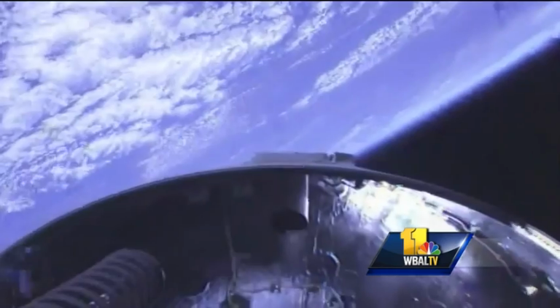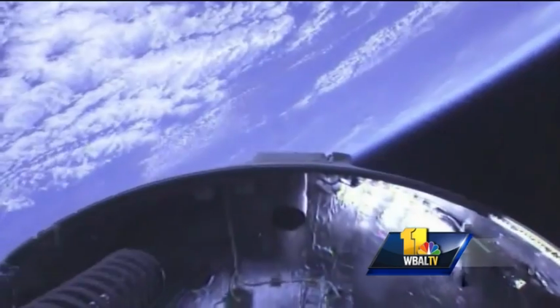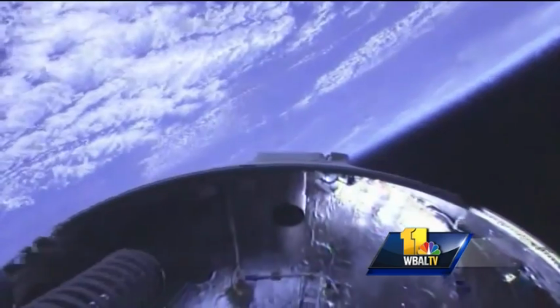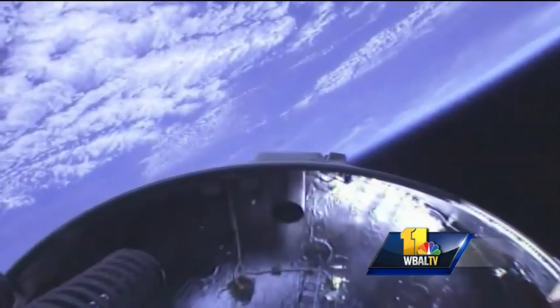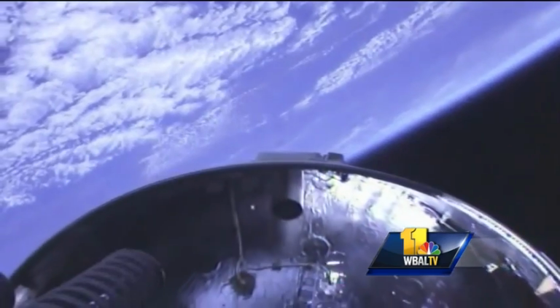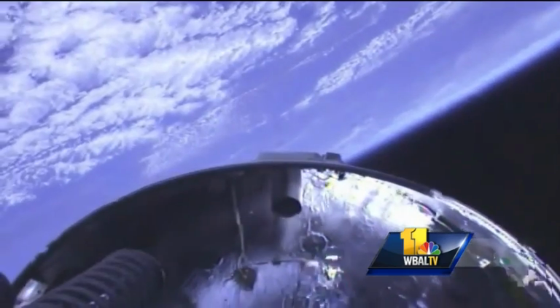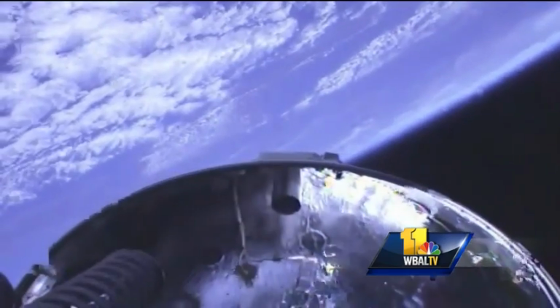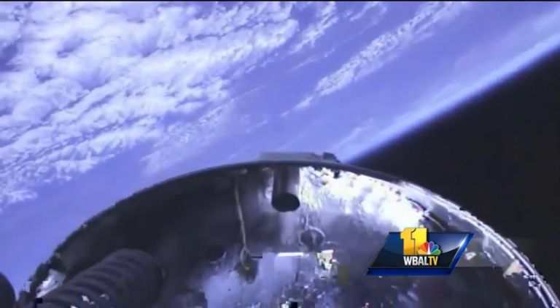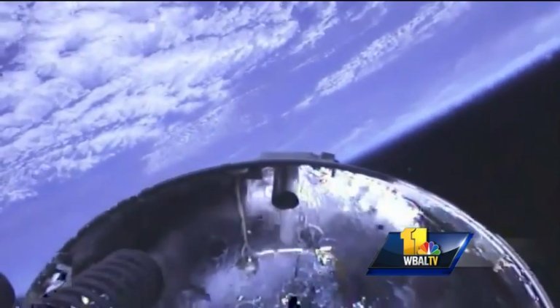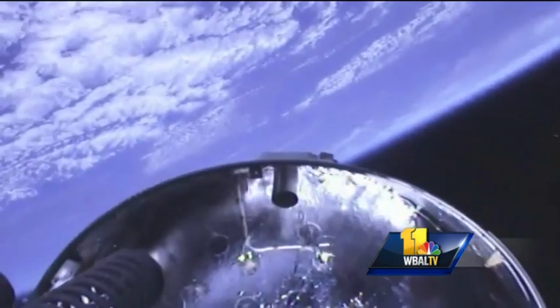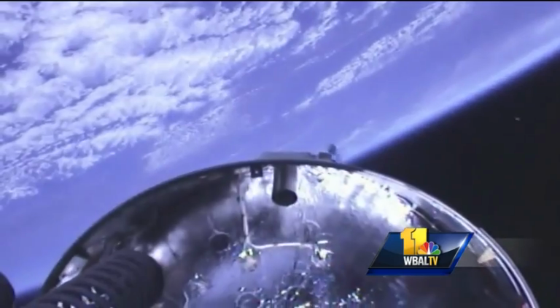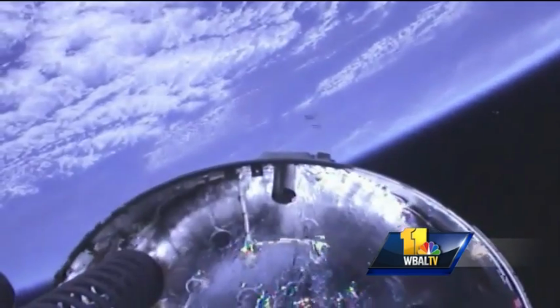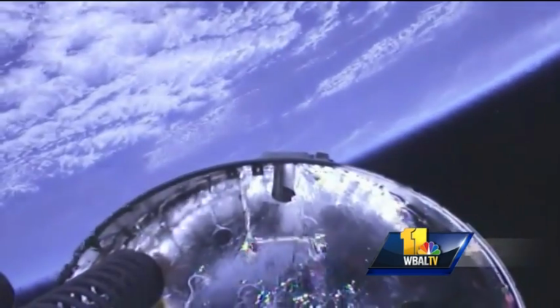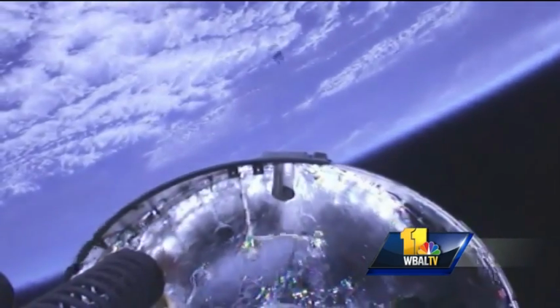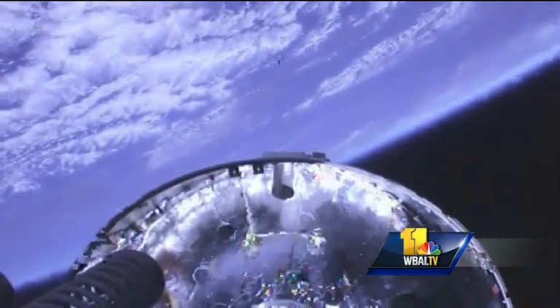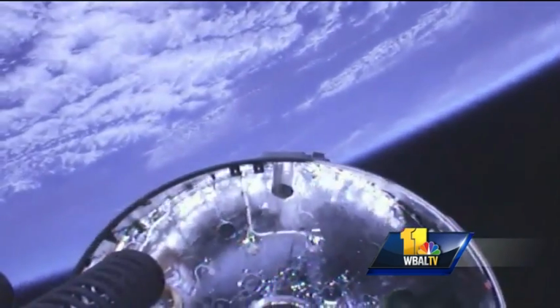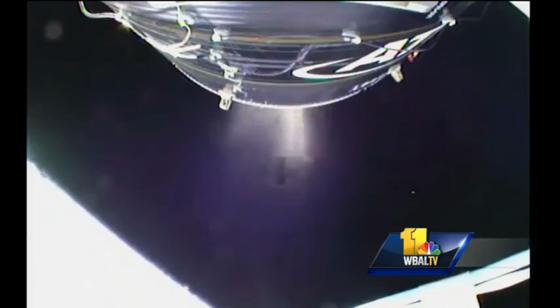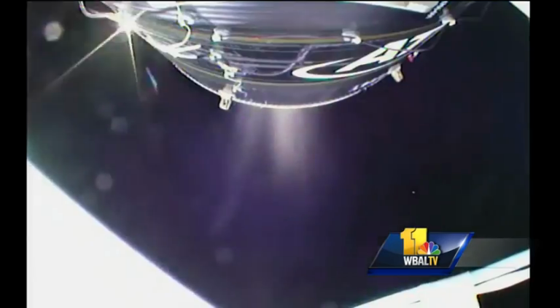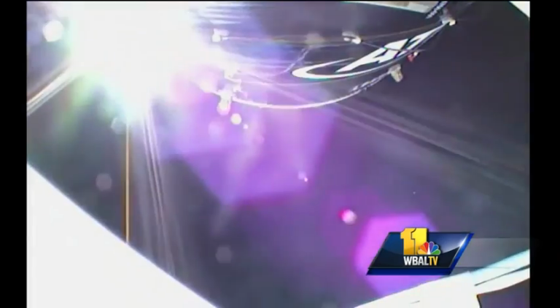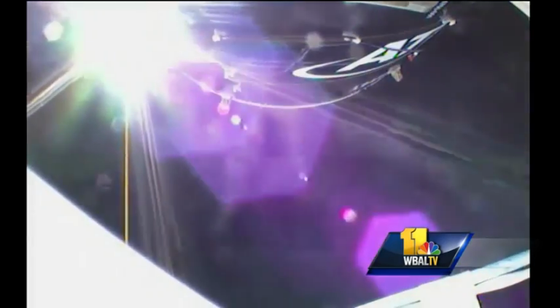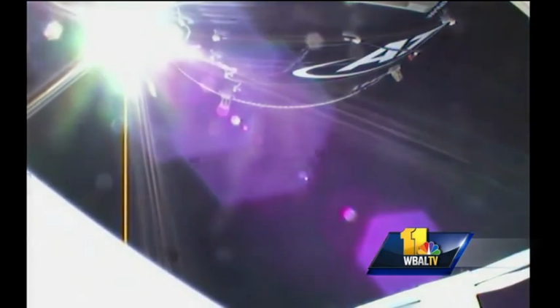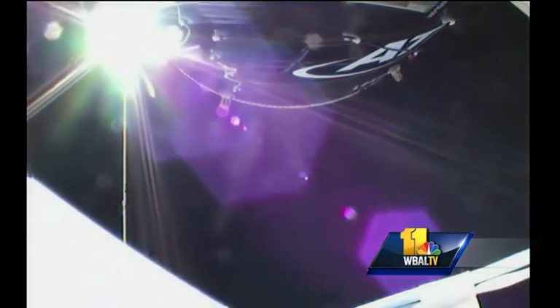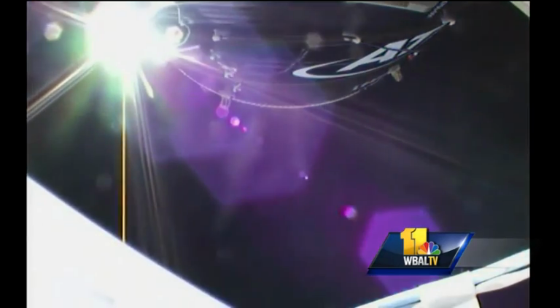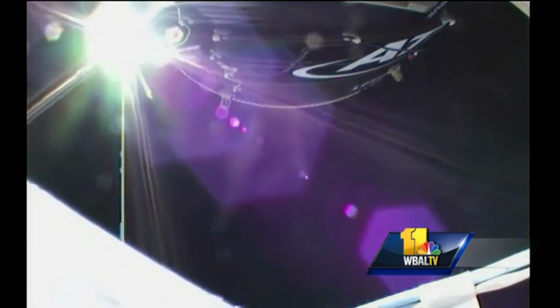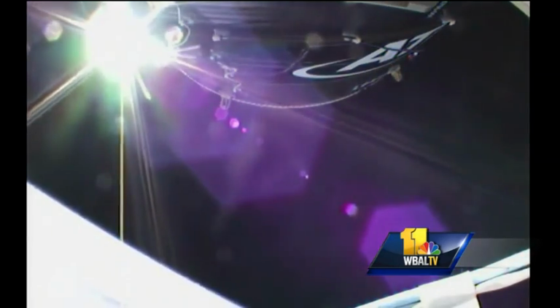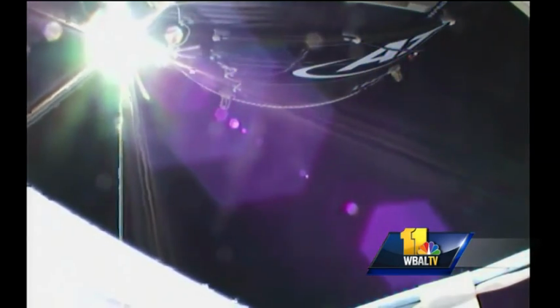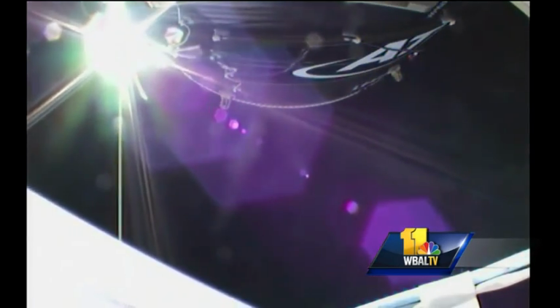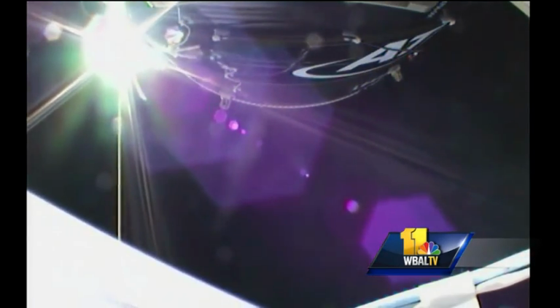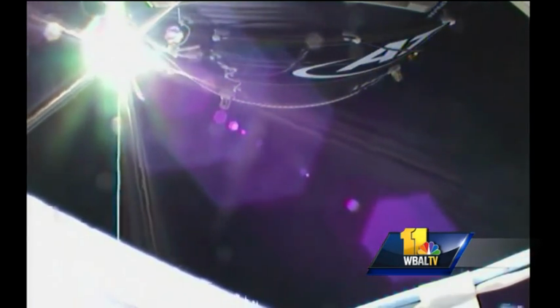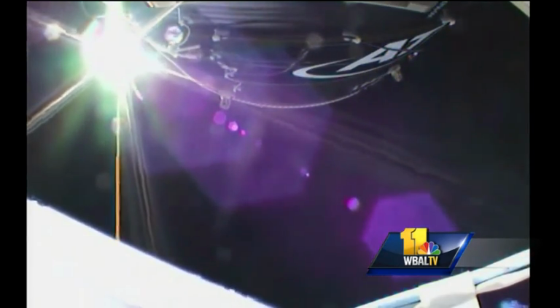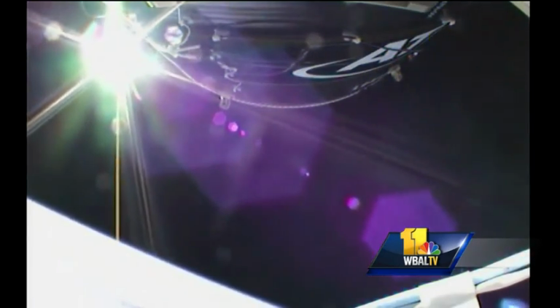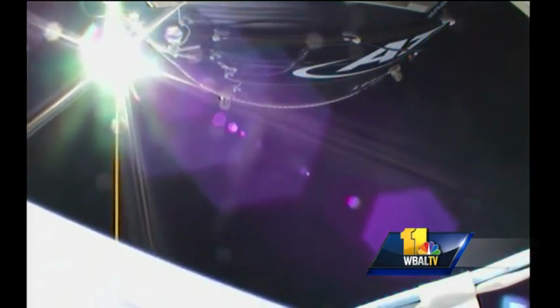But of course, you'd be lying if you said you weren't a little bit nervous before every launch.